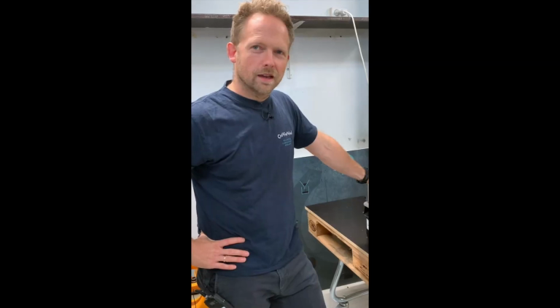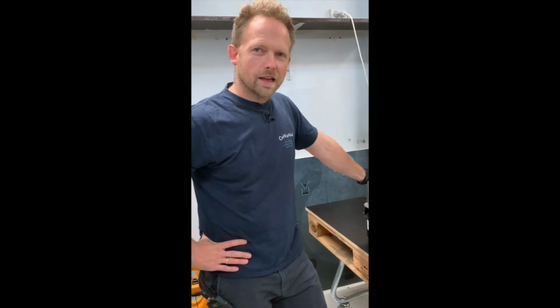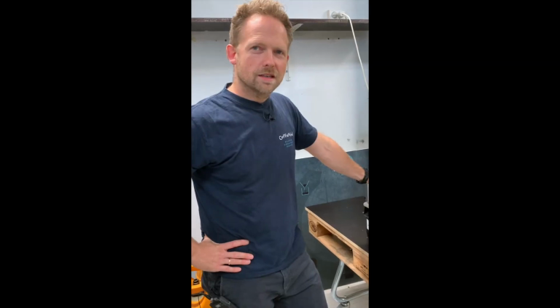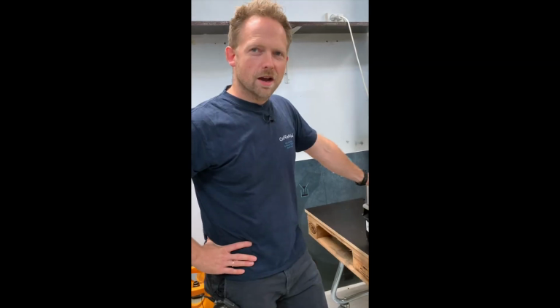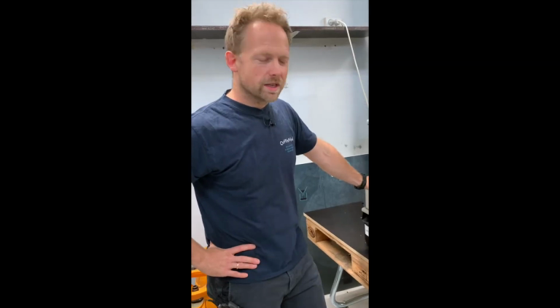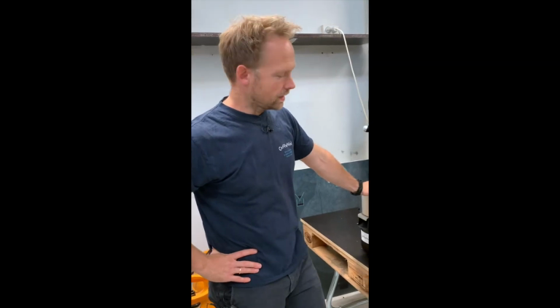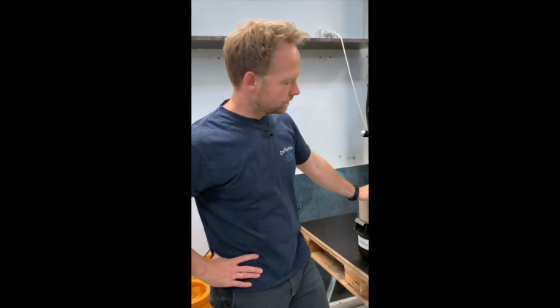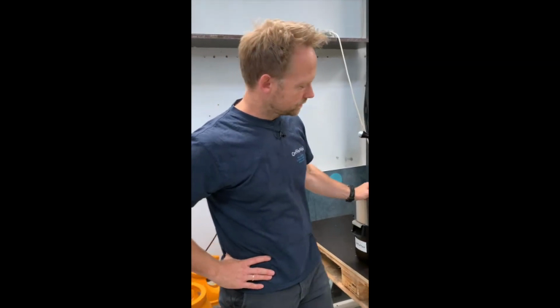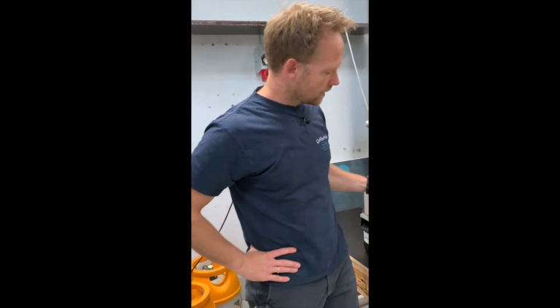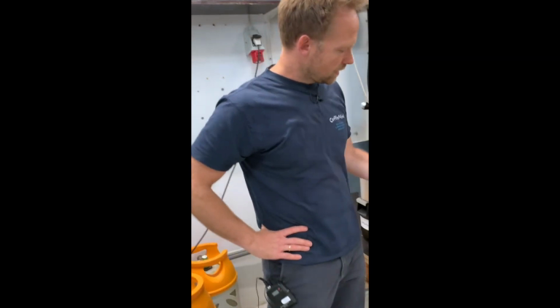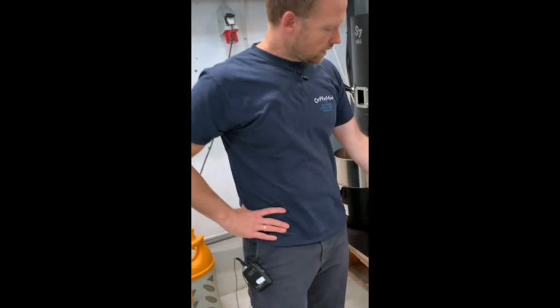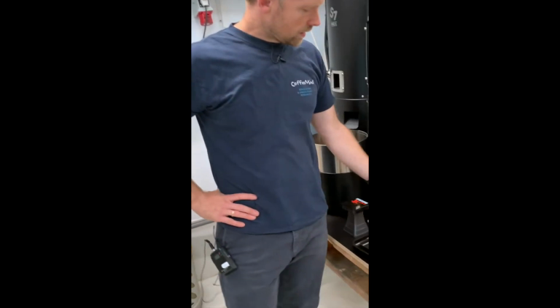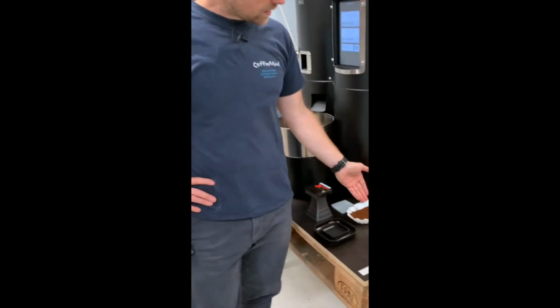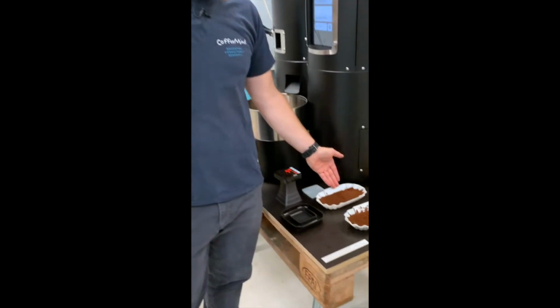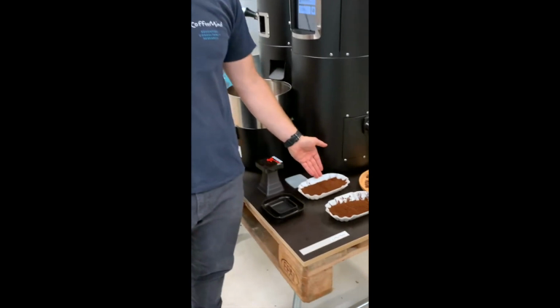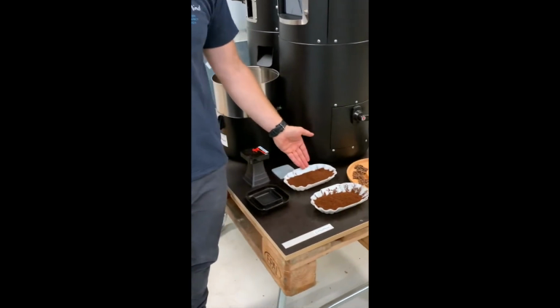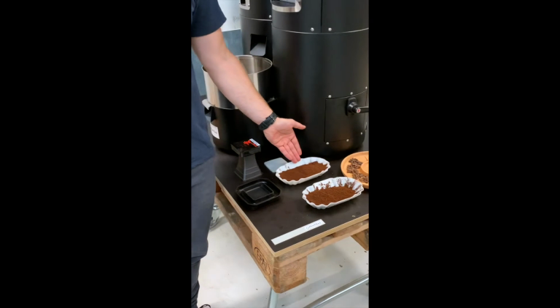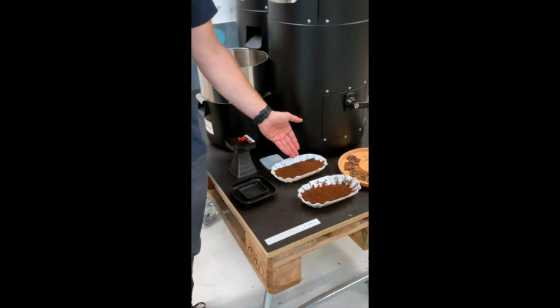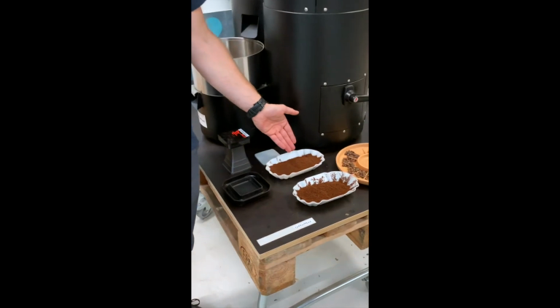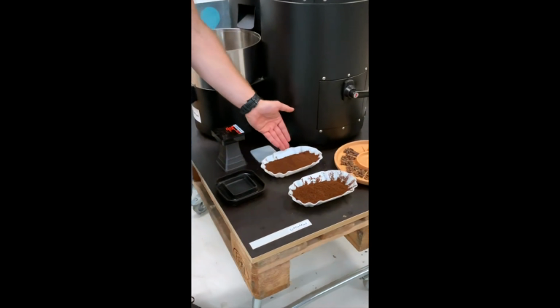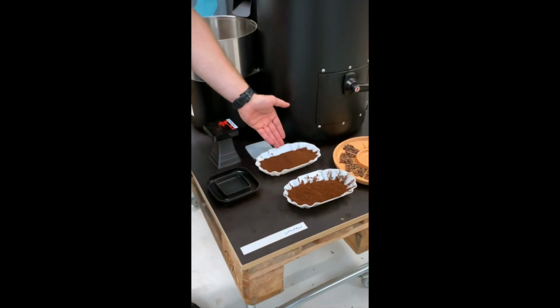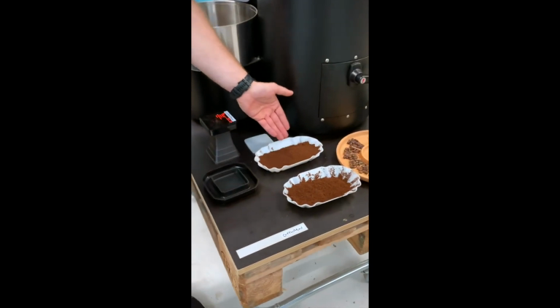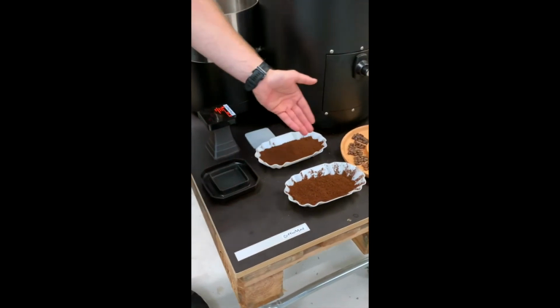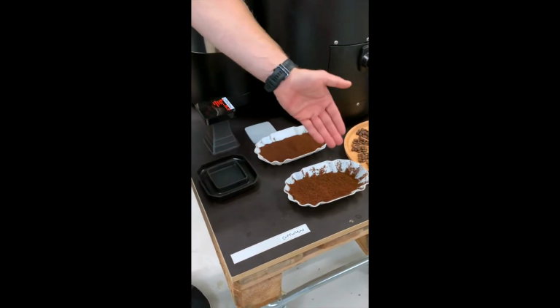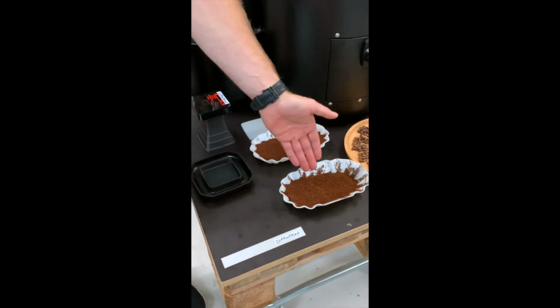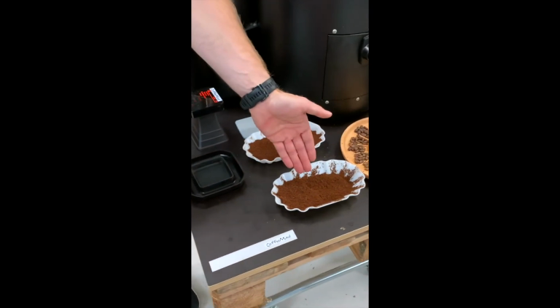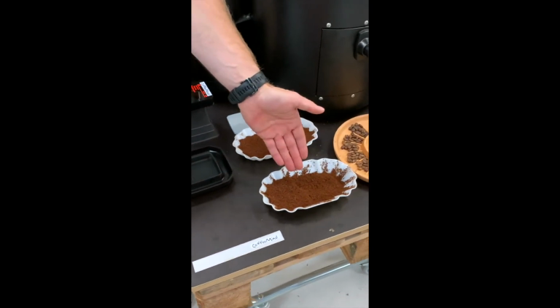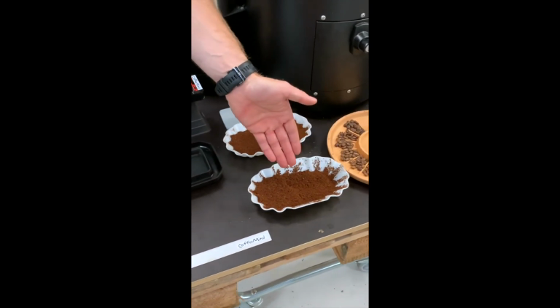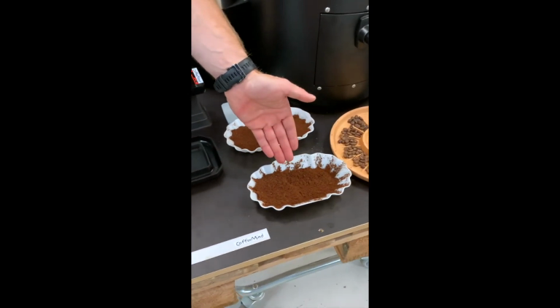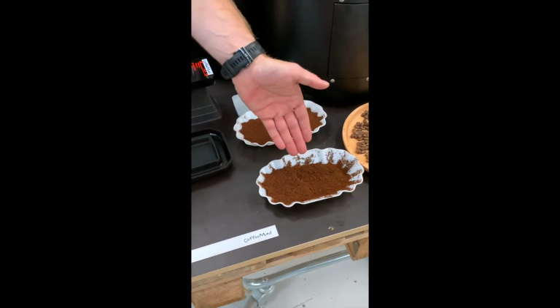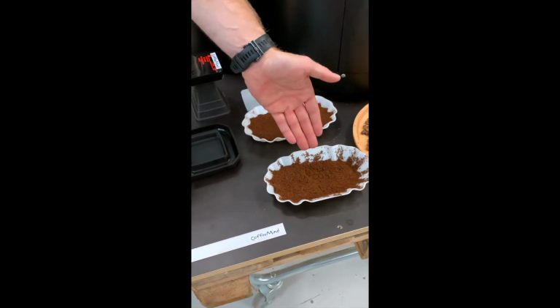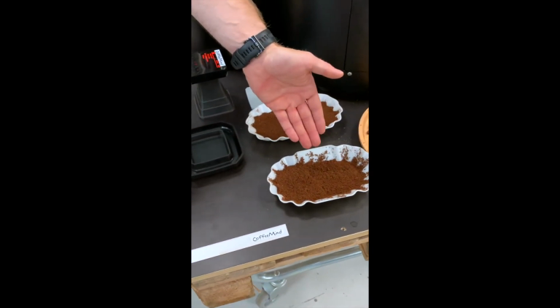Let's see how we did. This is the reference that I wanted to achieve, and this is the roast that we did.